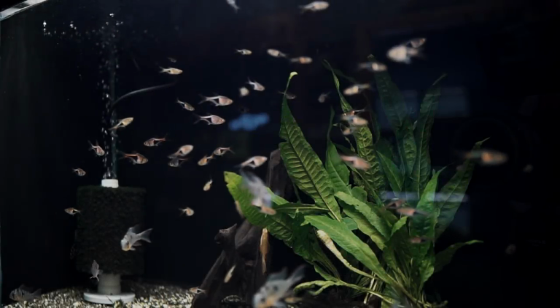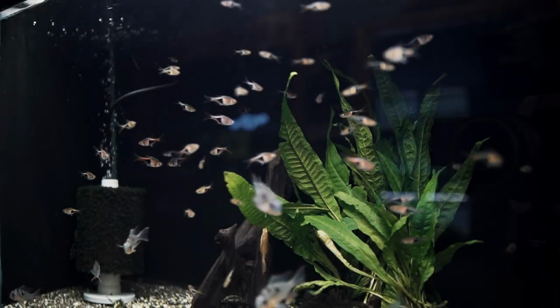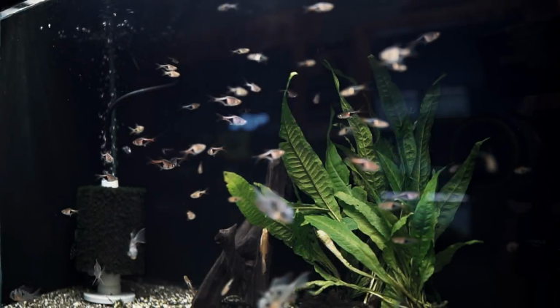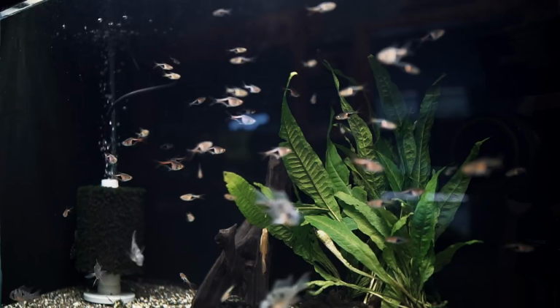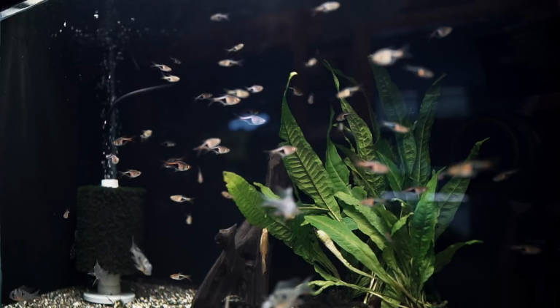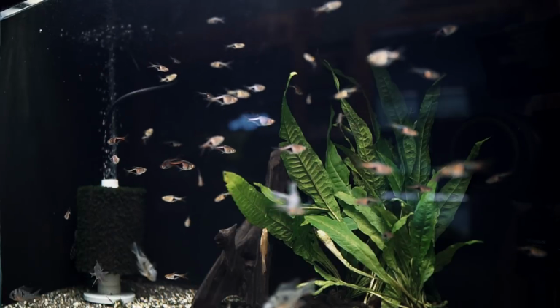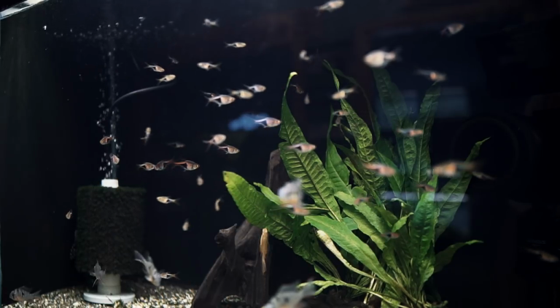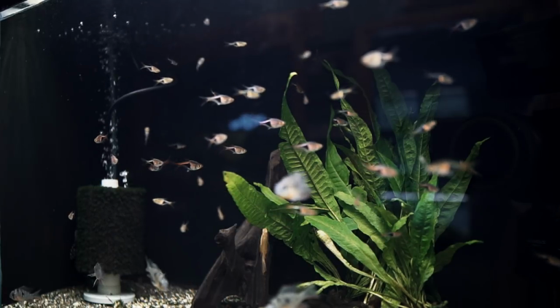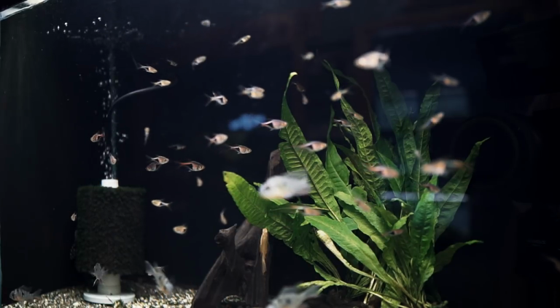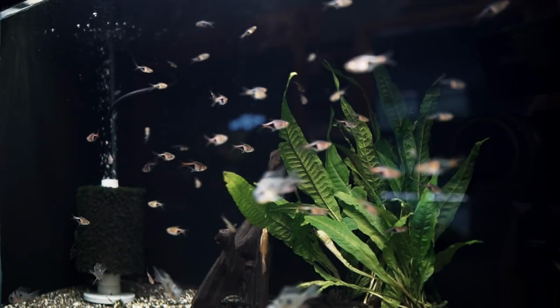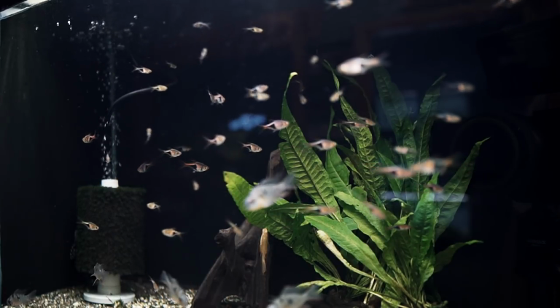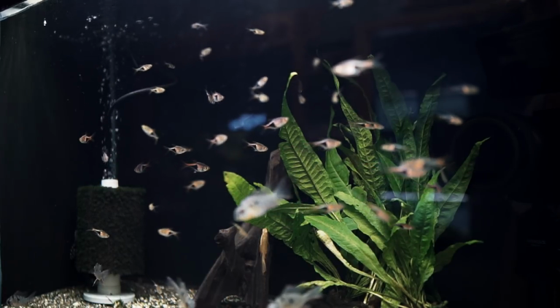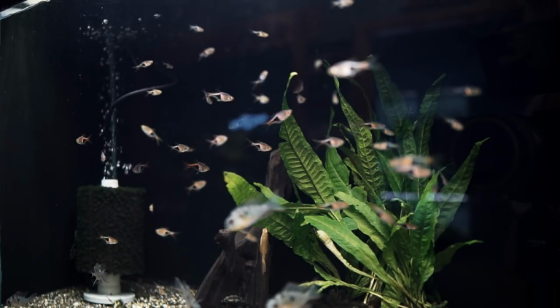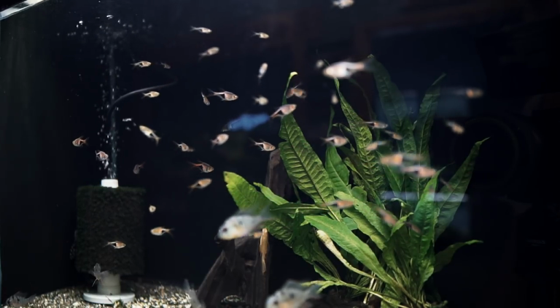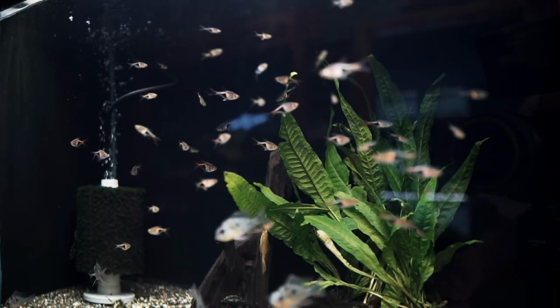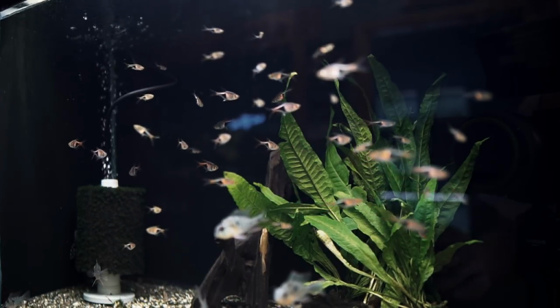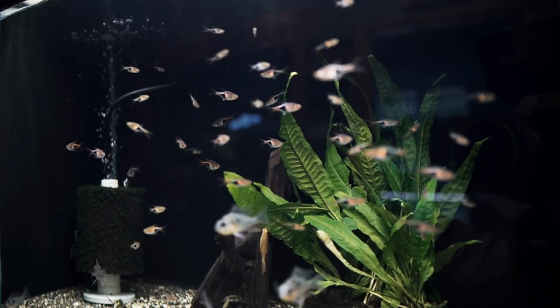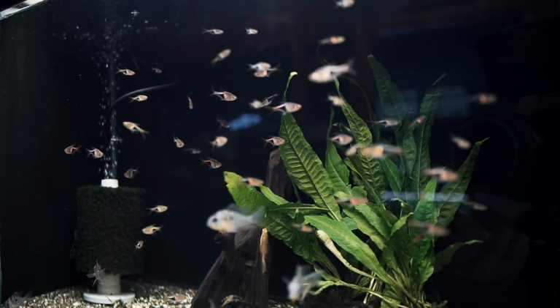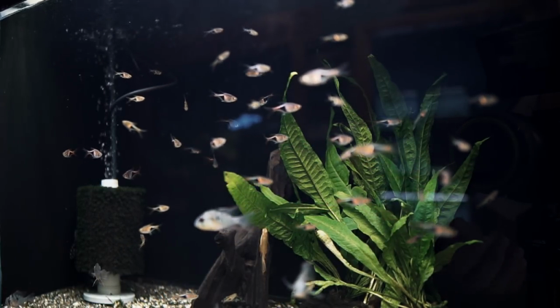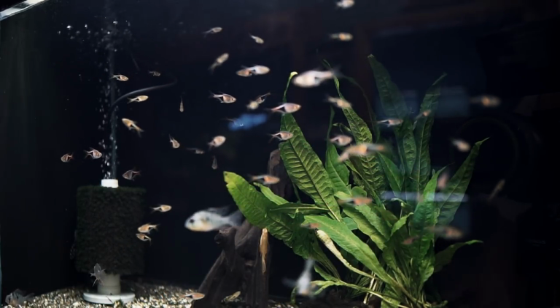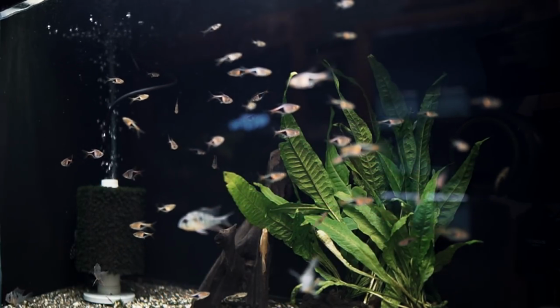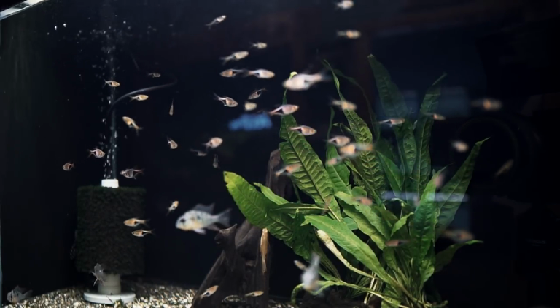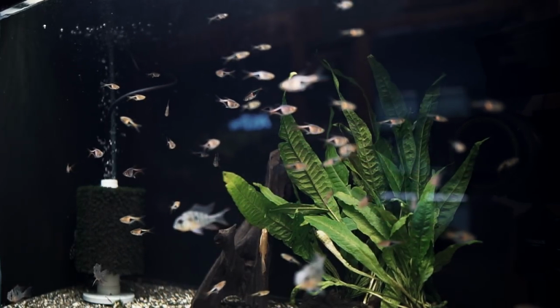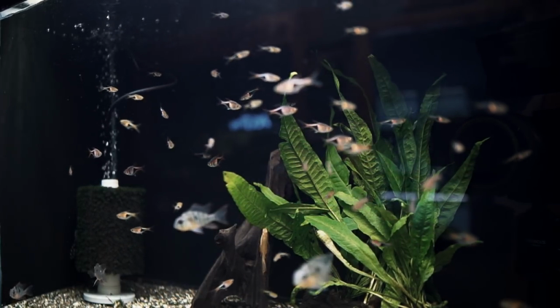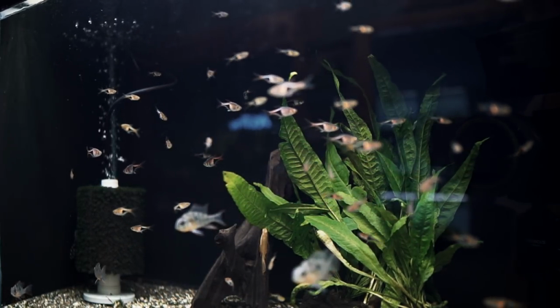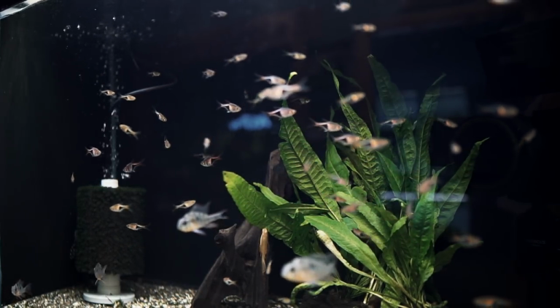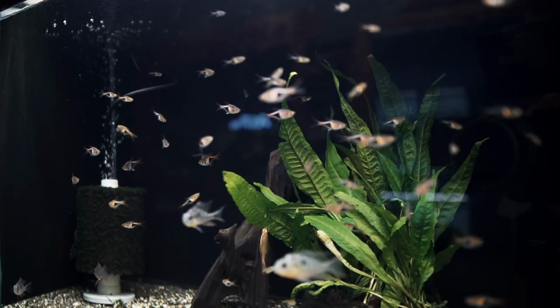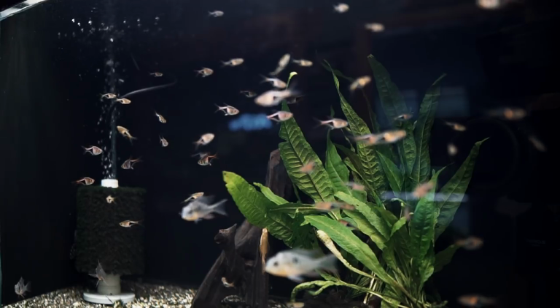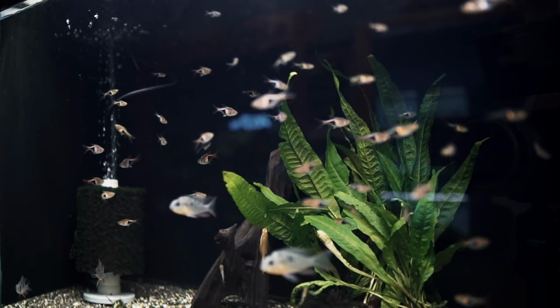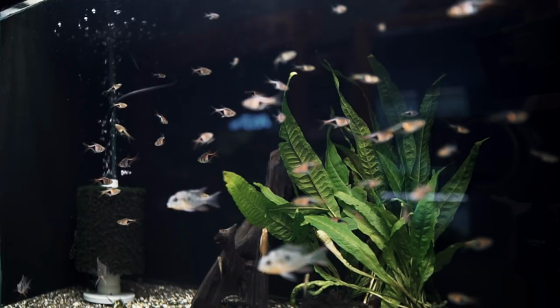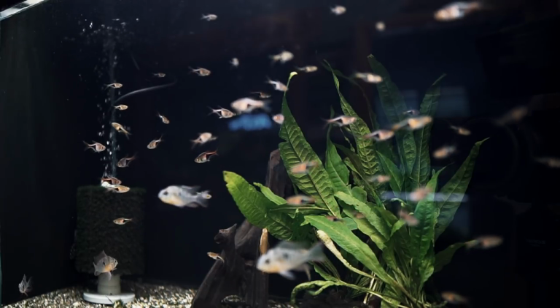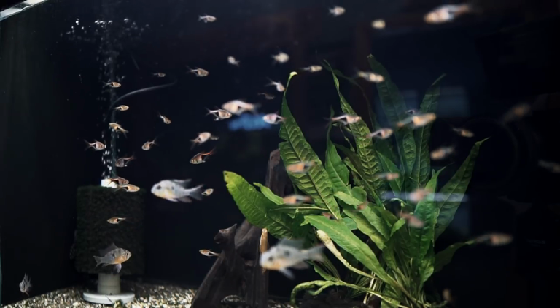Here's another tank filled with some Rasbora heads, Bolivian rams, and a couple of albino bristle noses.